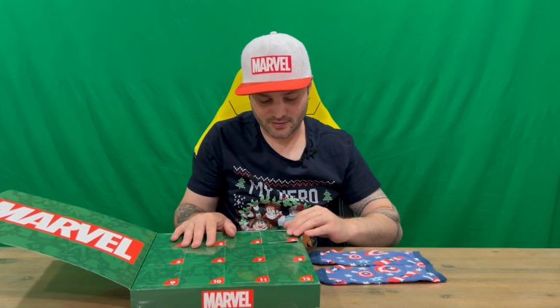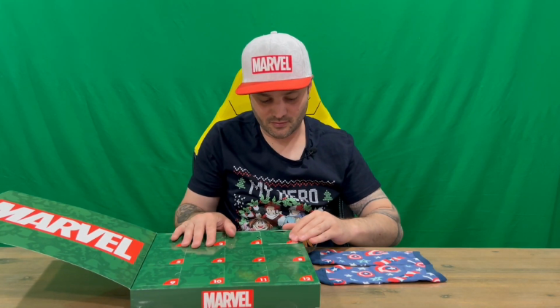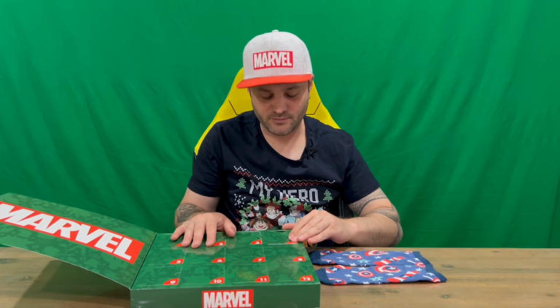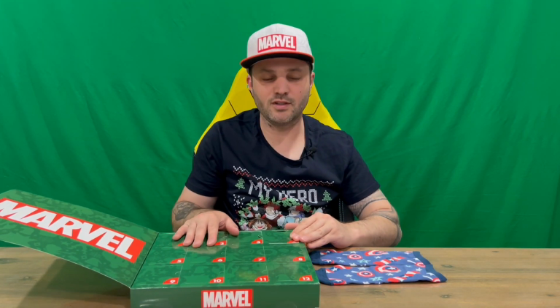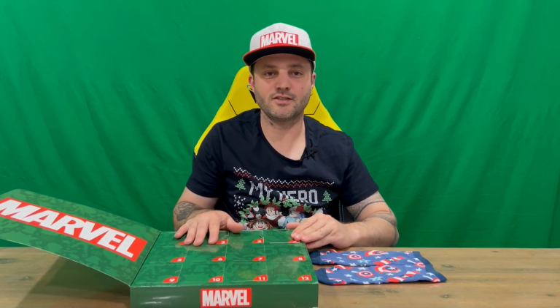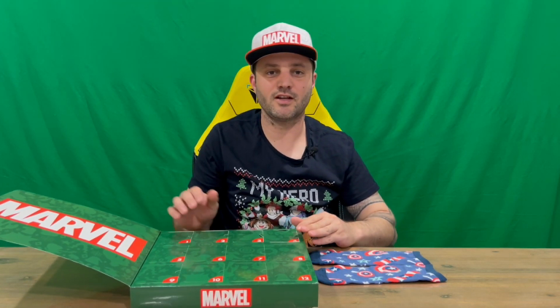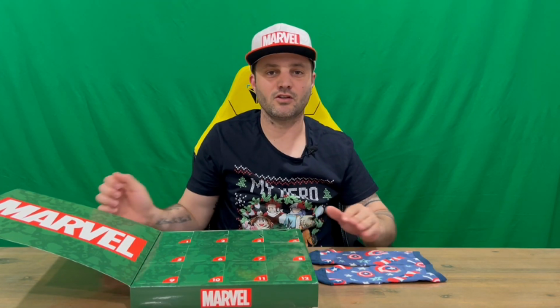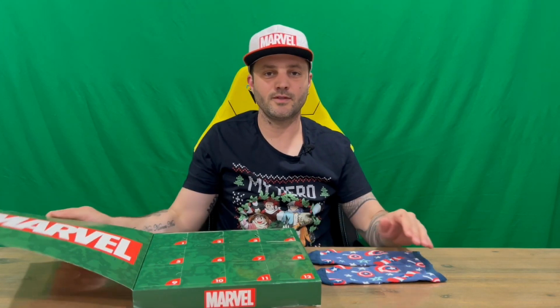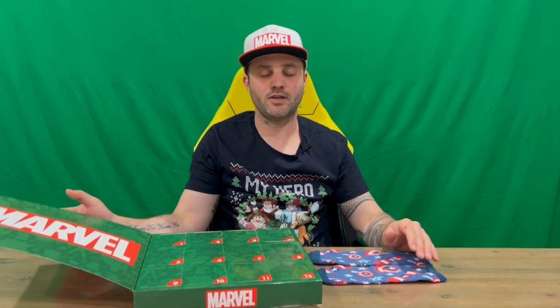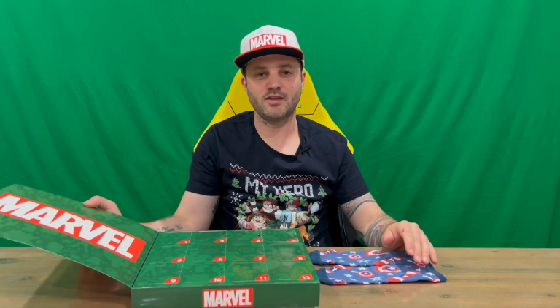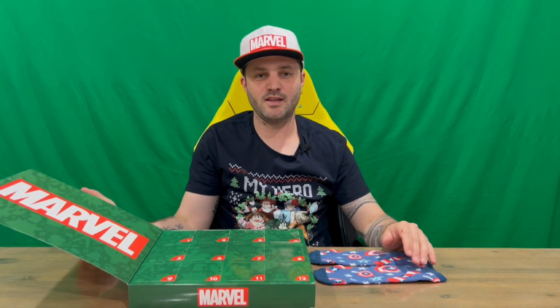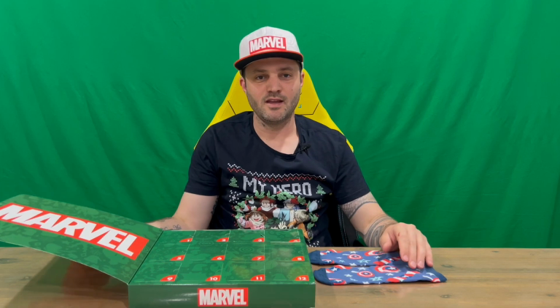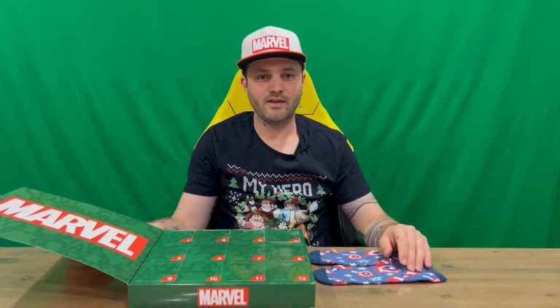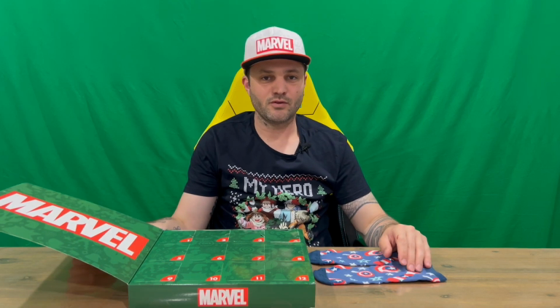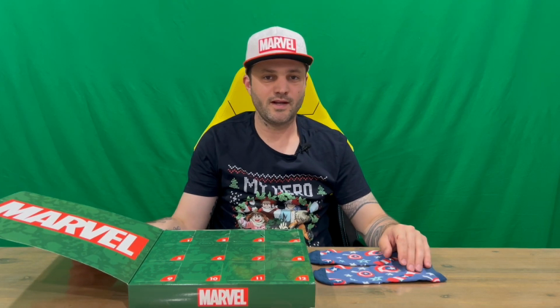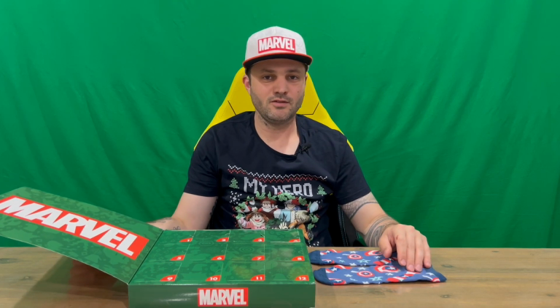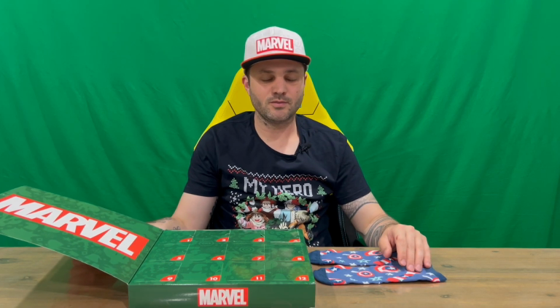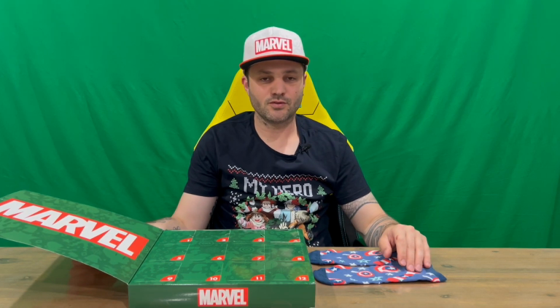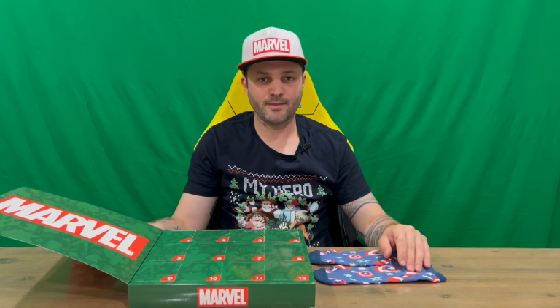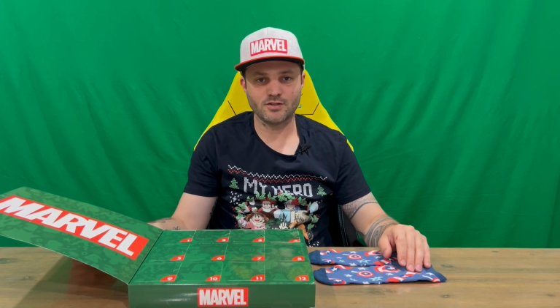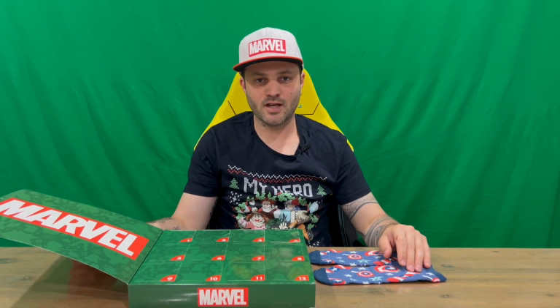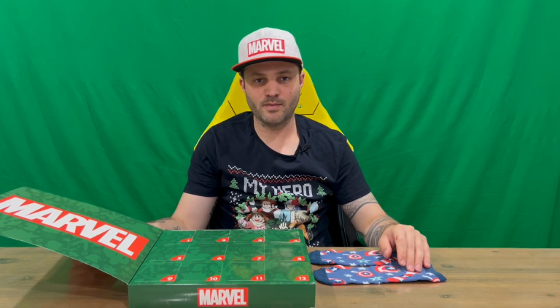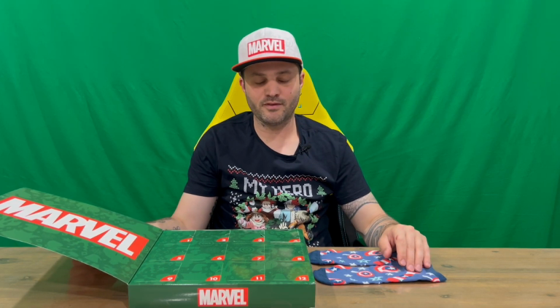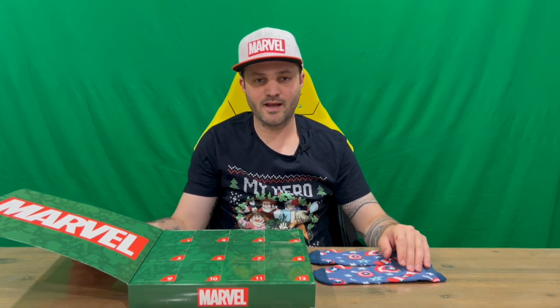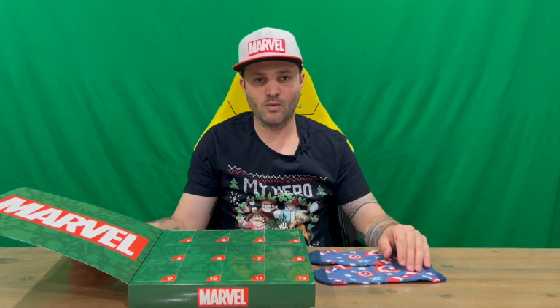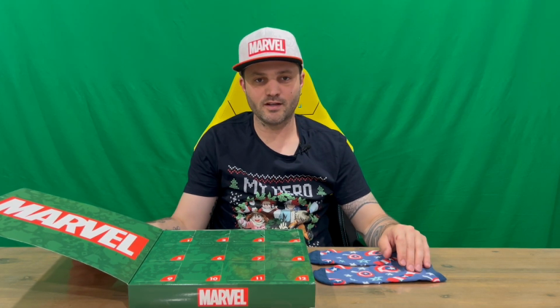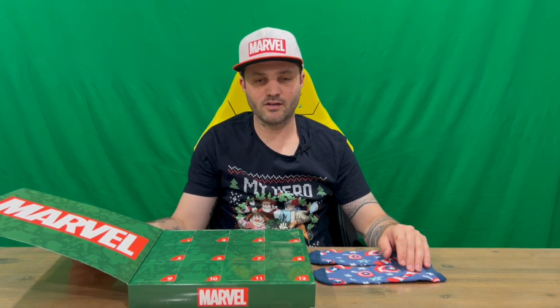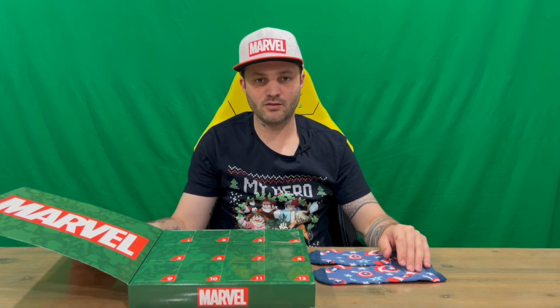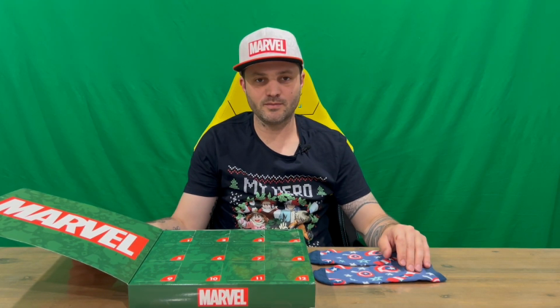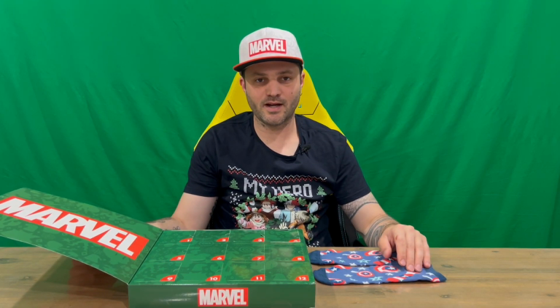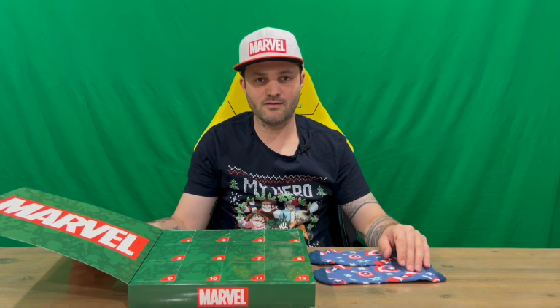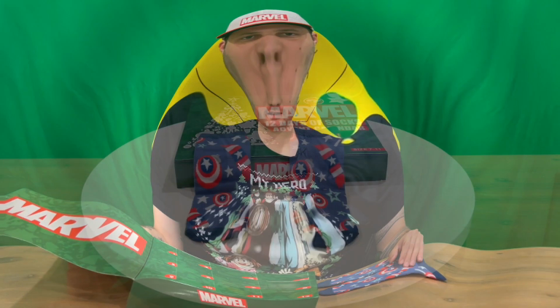Do let us know in the comments what you think. If you haven't already, do subscribe to the channel. But for now we're going to conclude this part of the video.